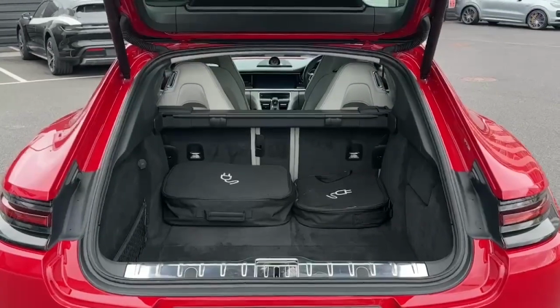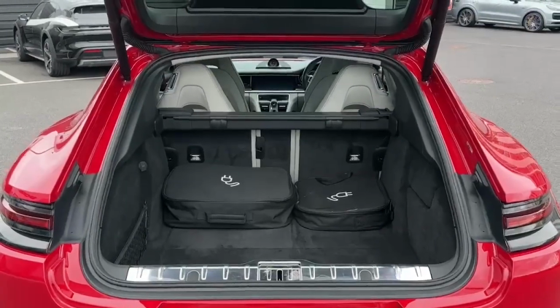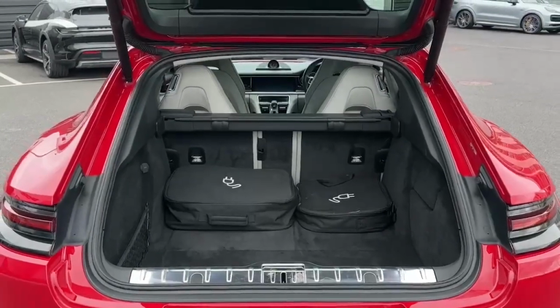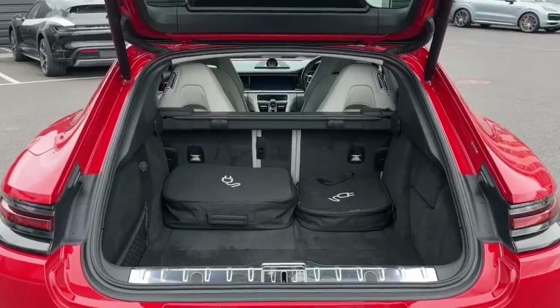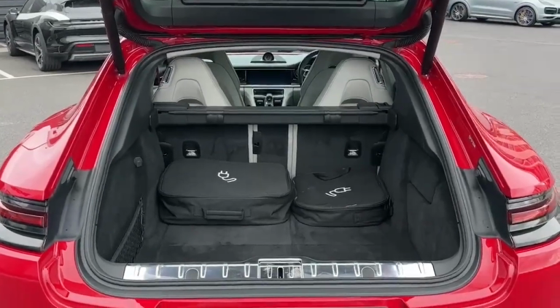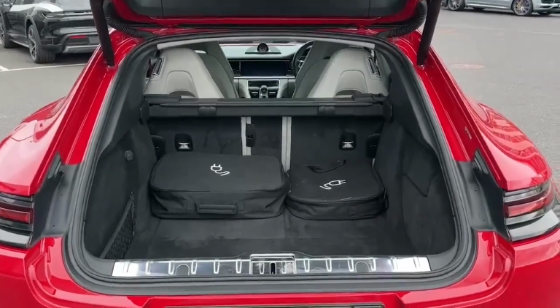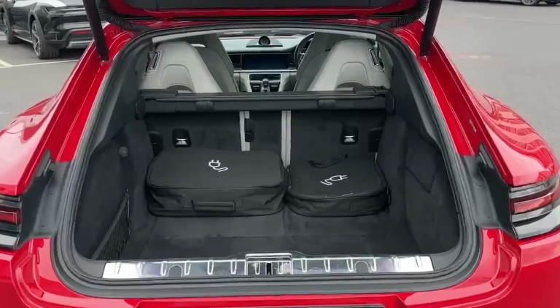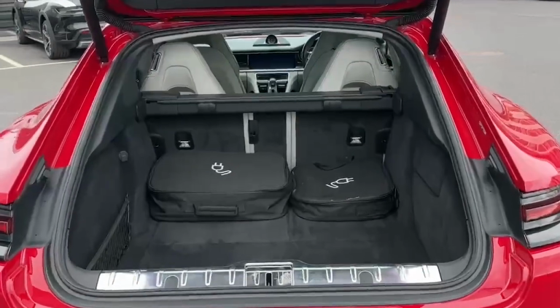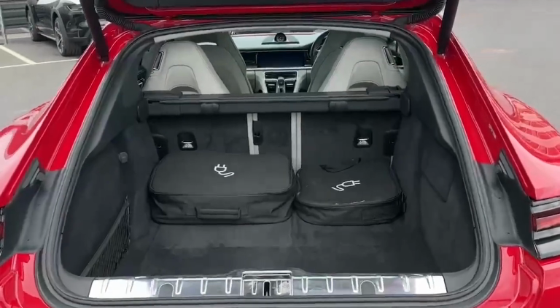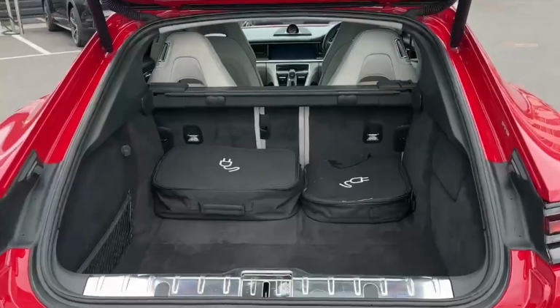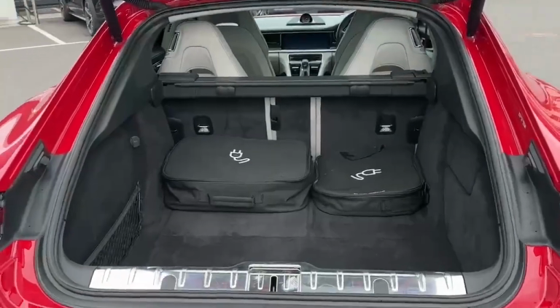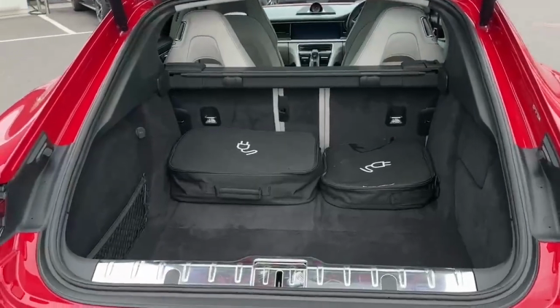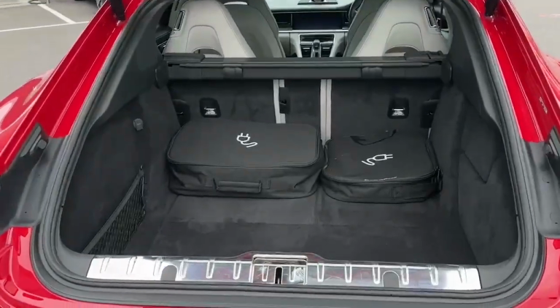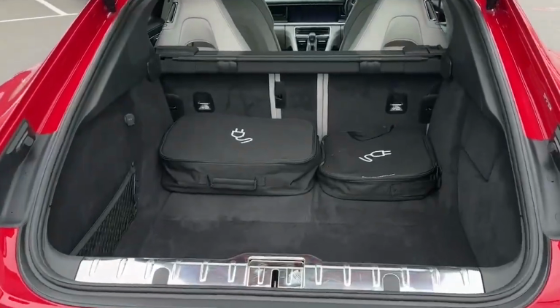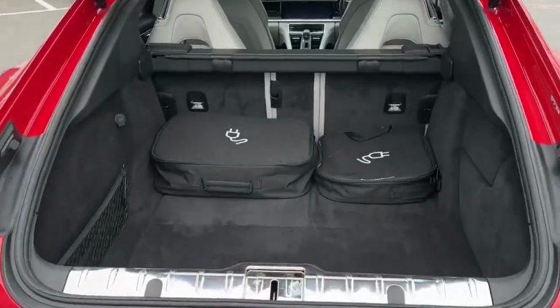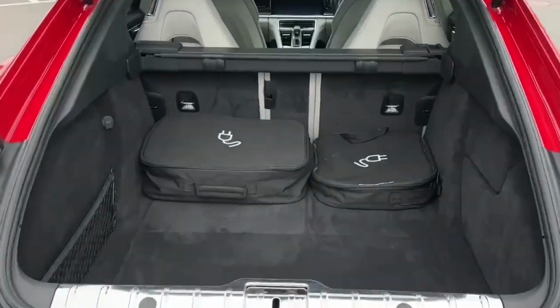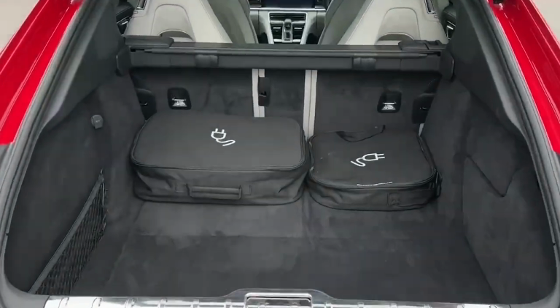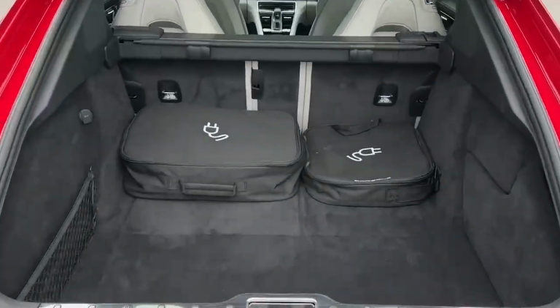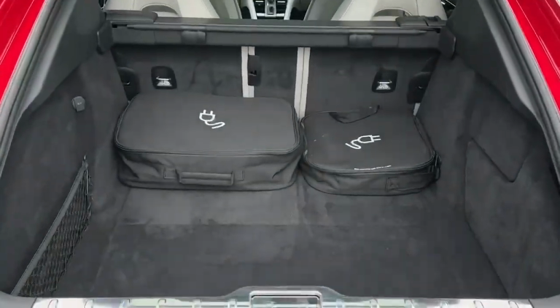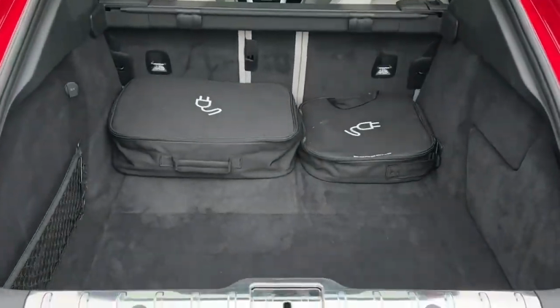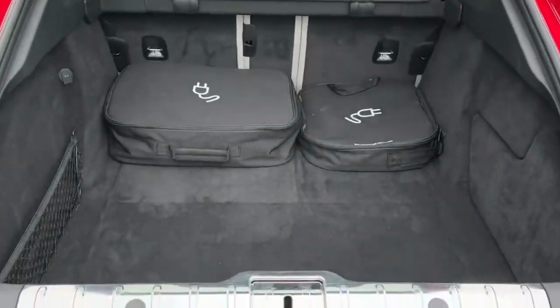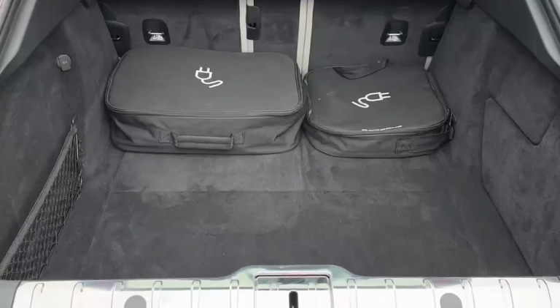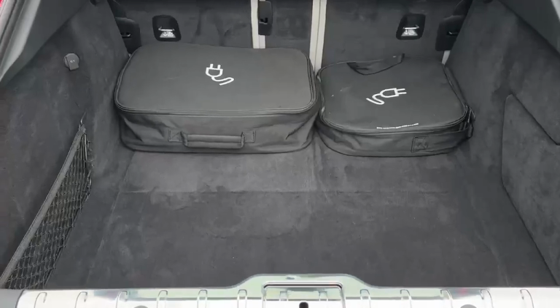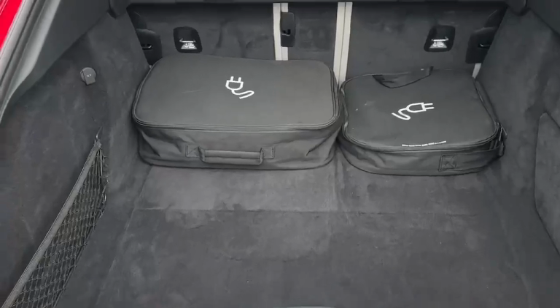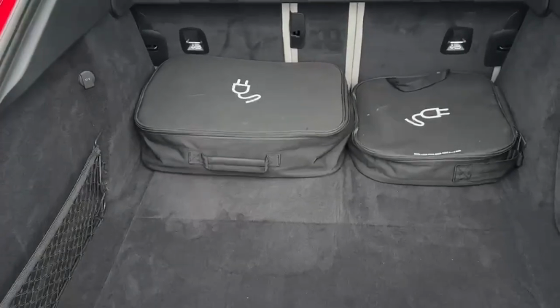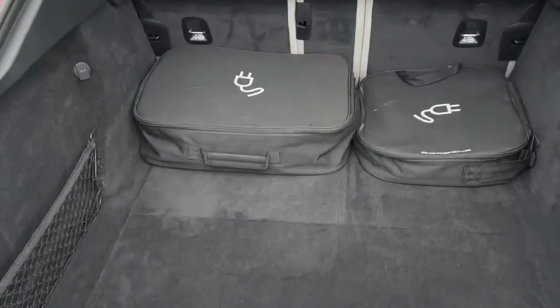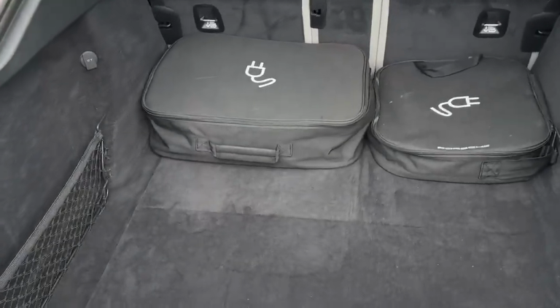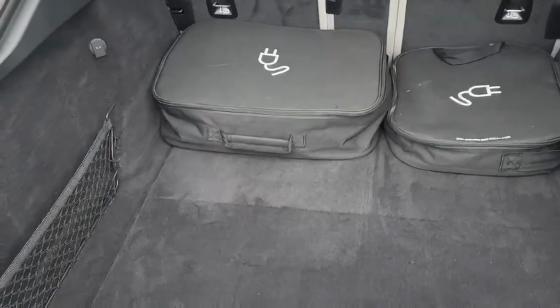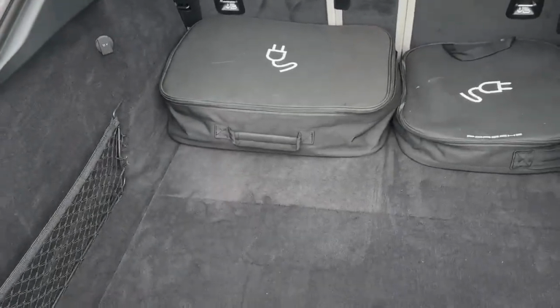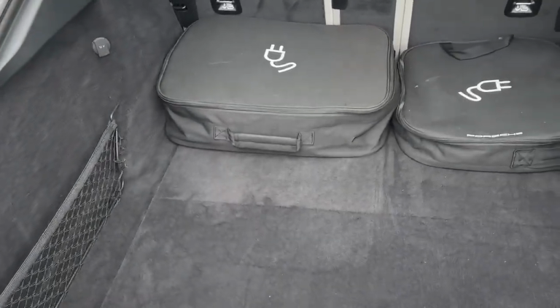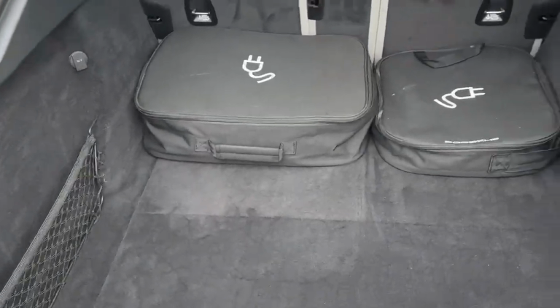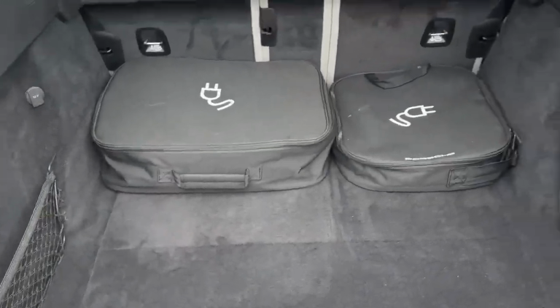Here we have a lot of boot space in this Panamera — very roomy, very spacious.